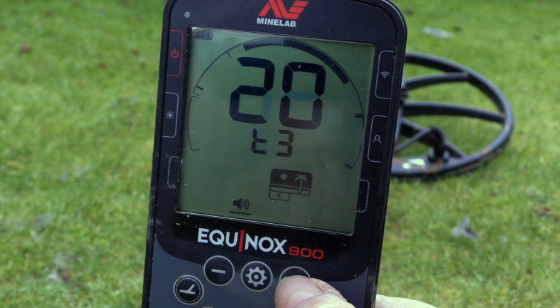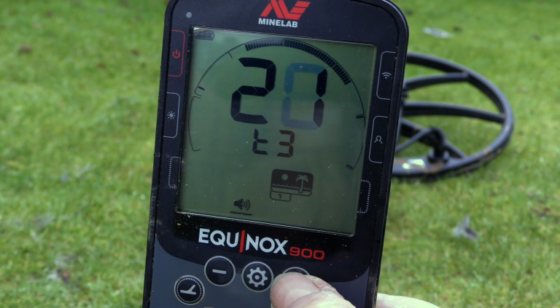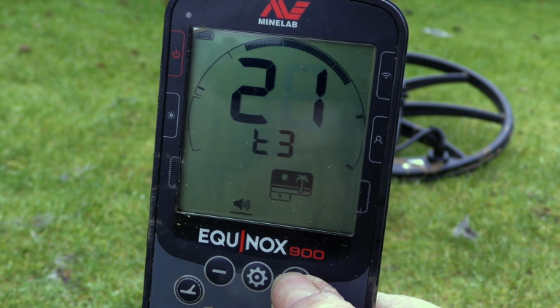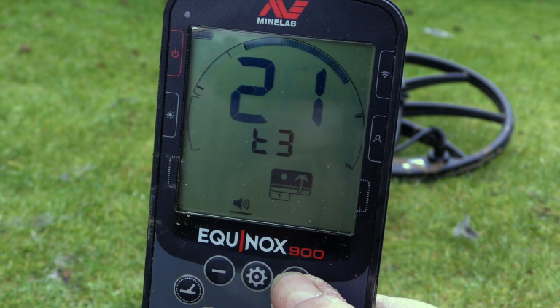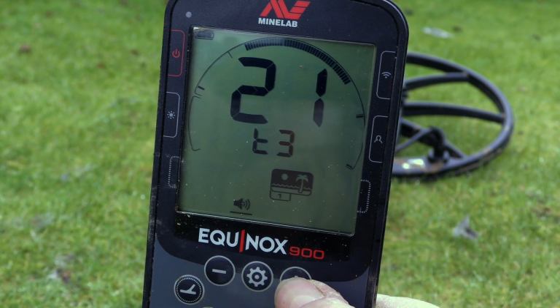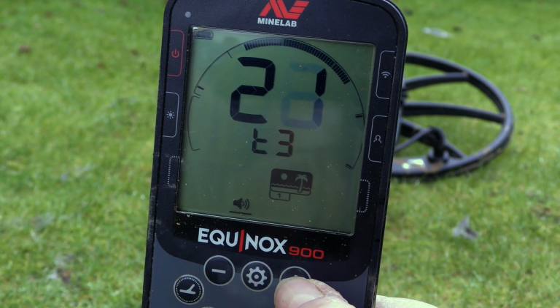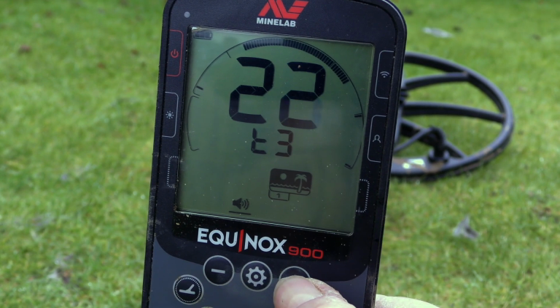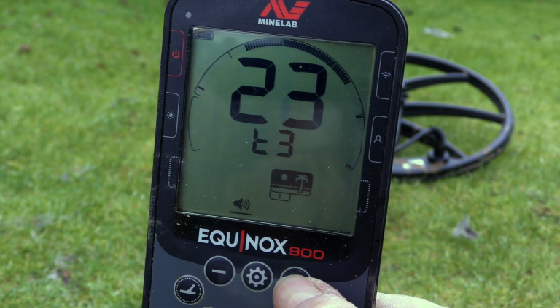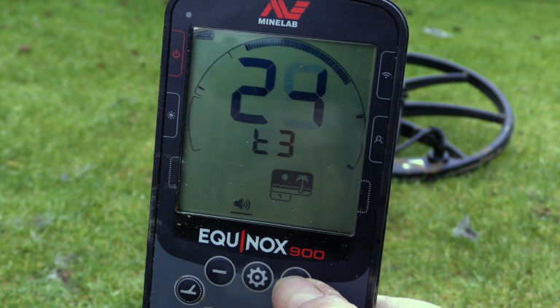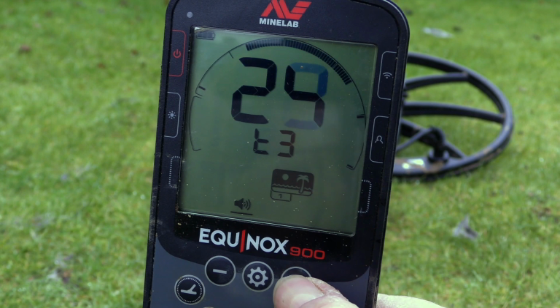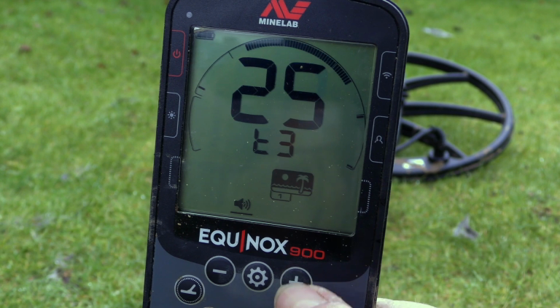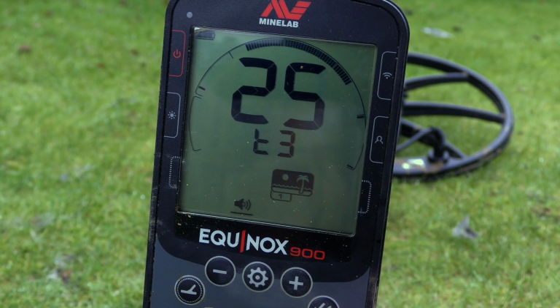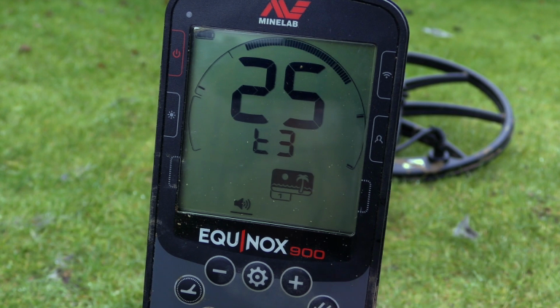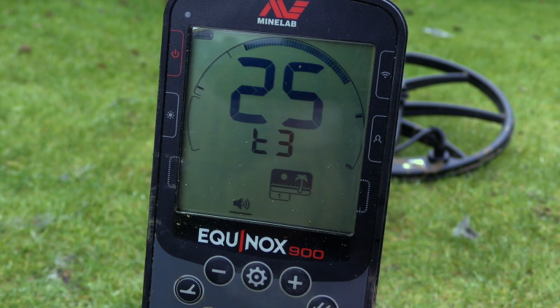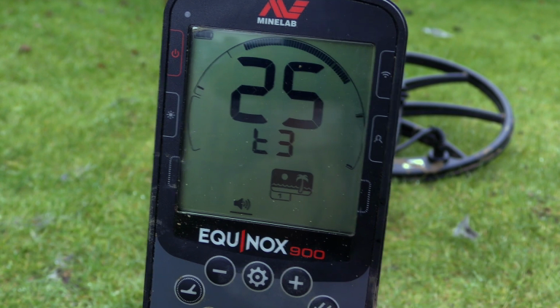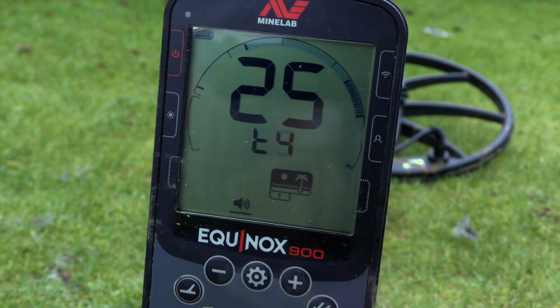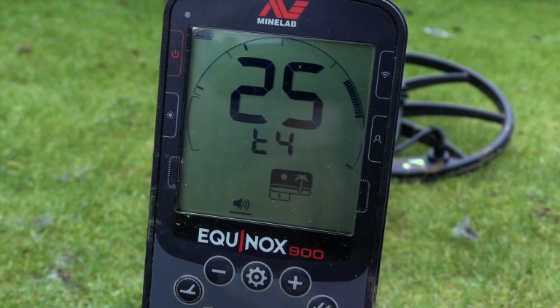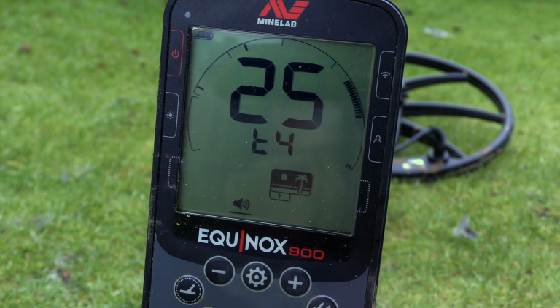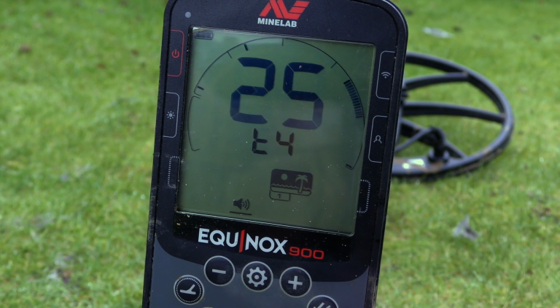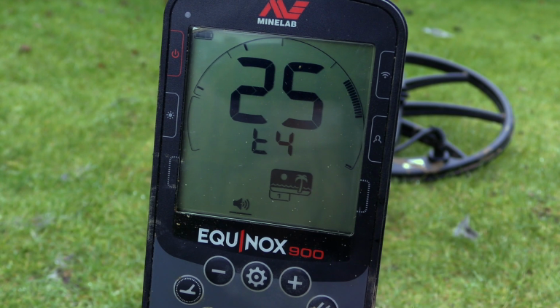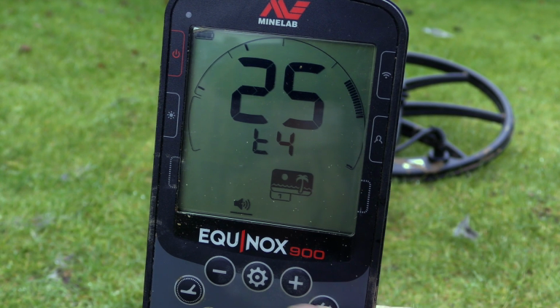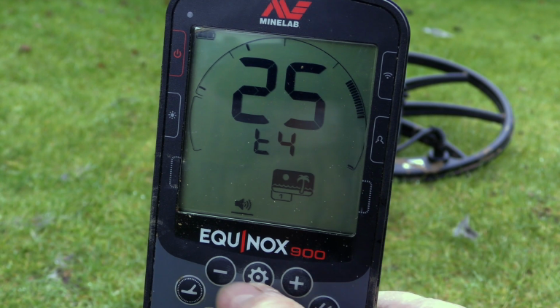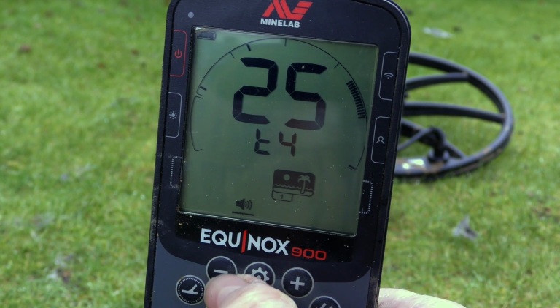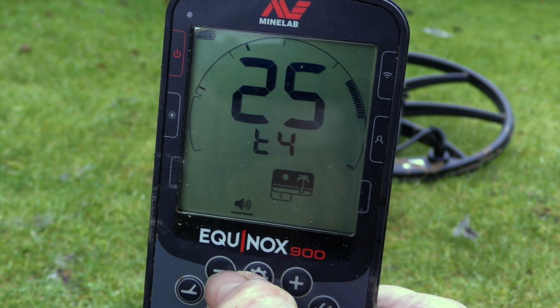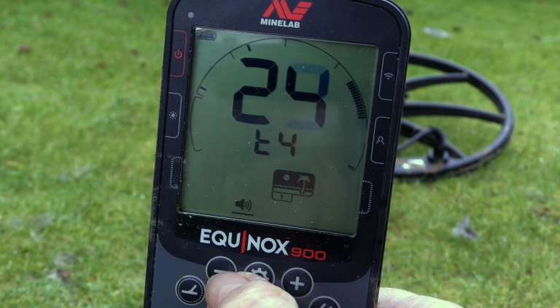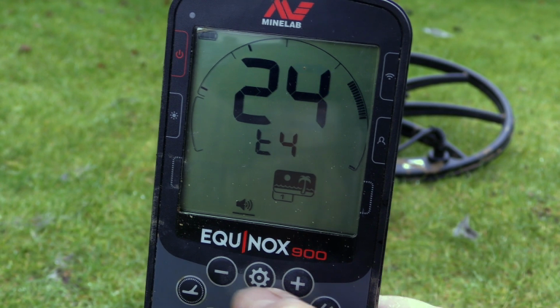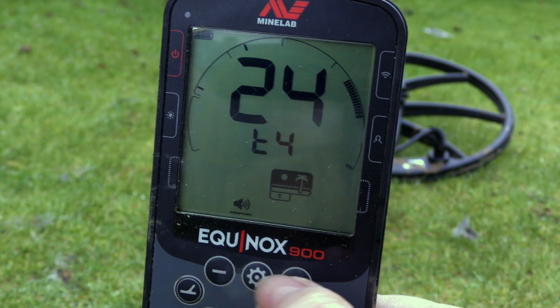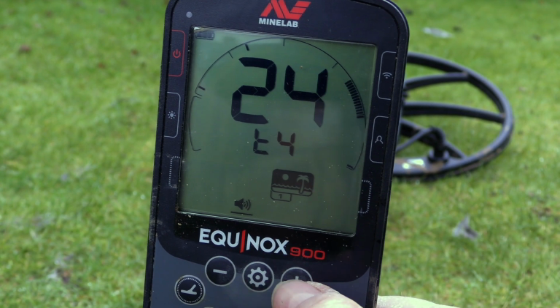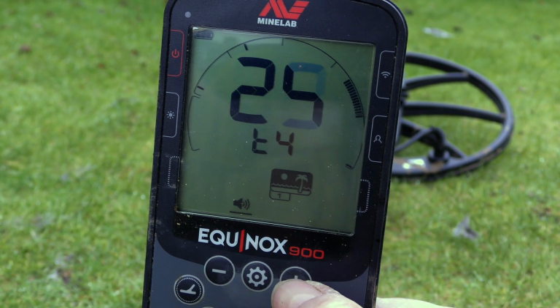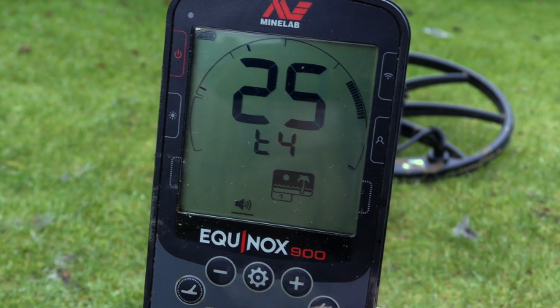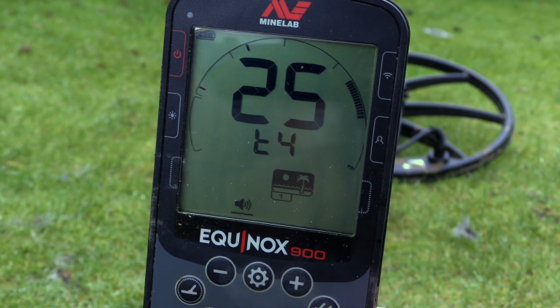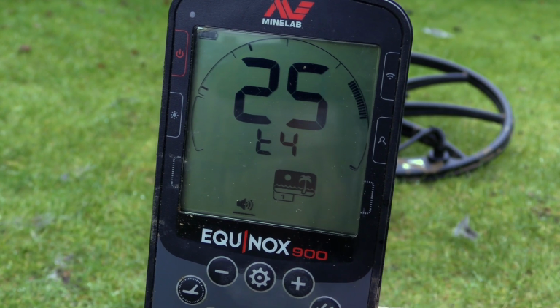Tone three — demonstrating the tone sounds: beep, beep, beep.